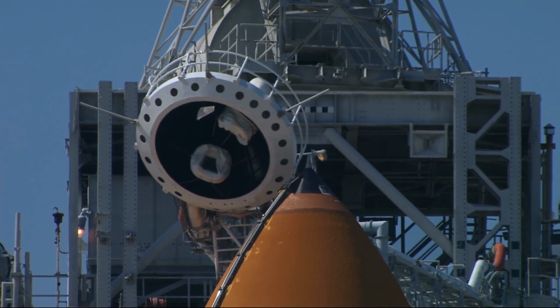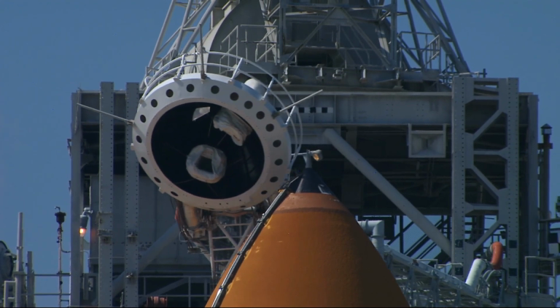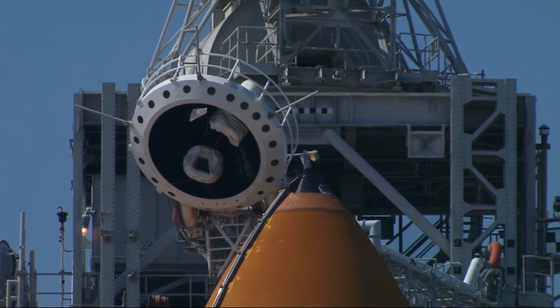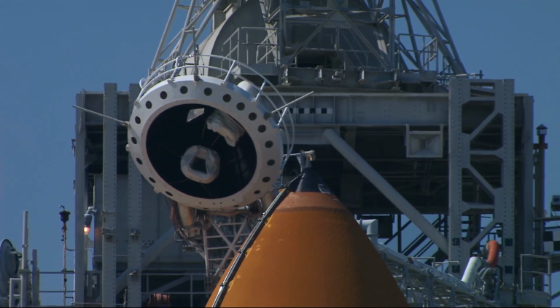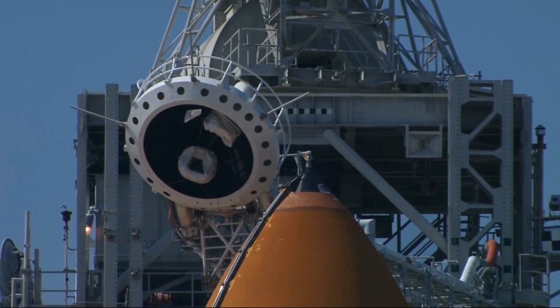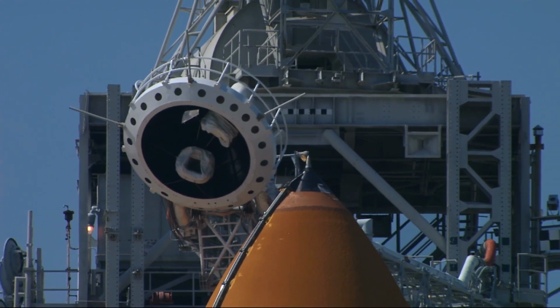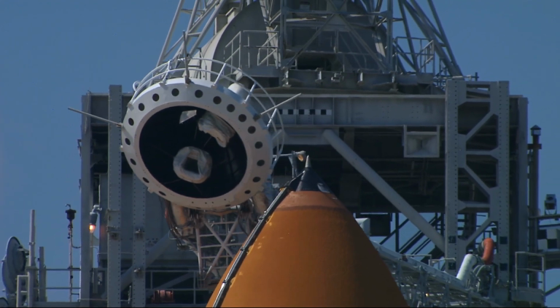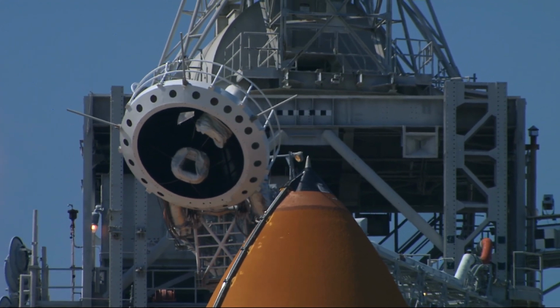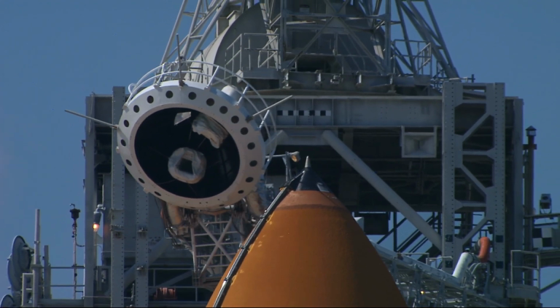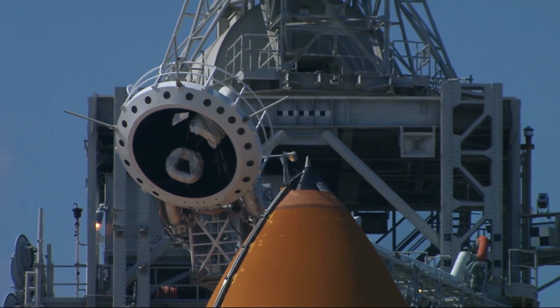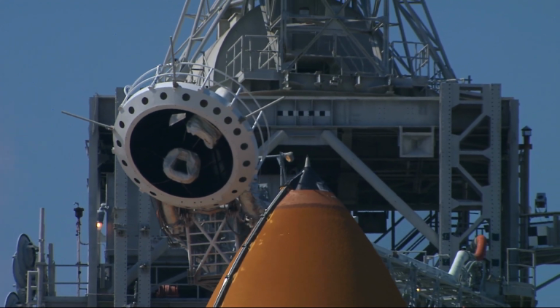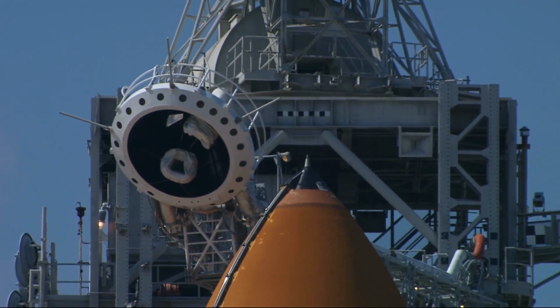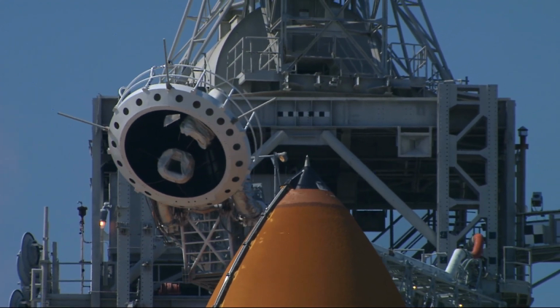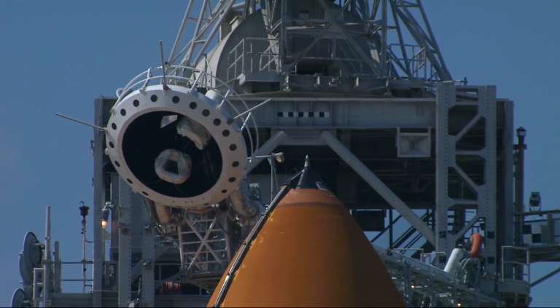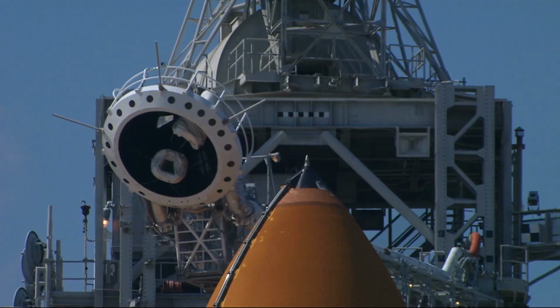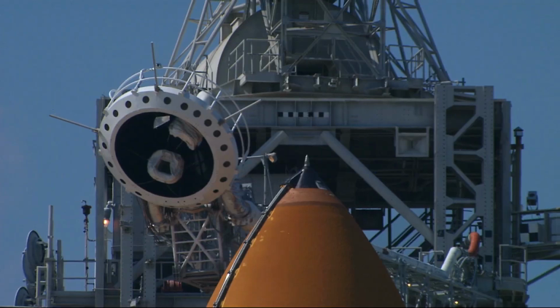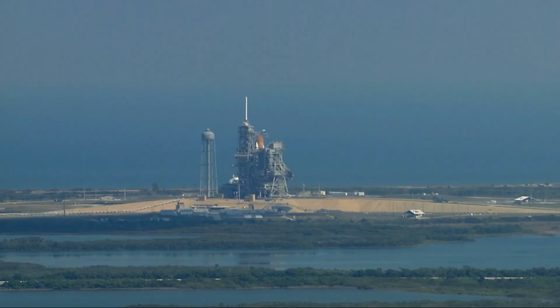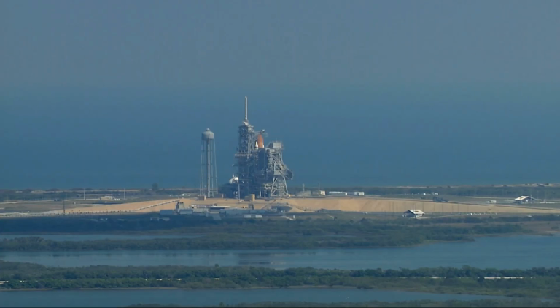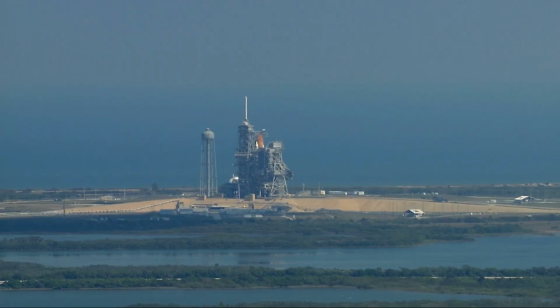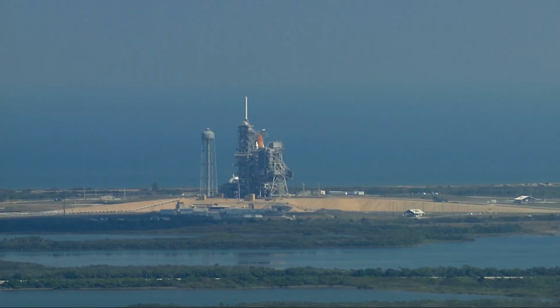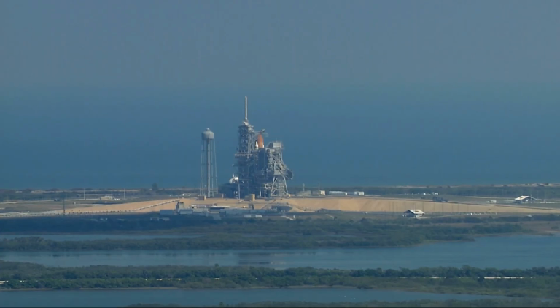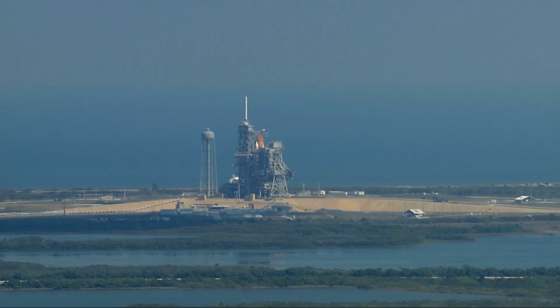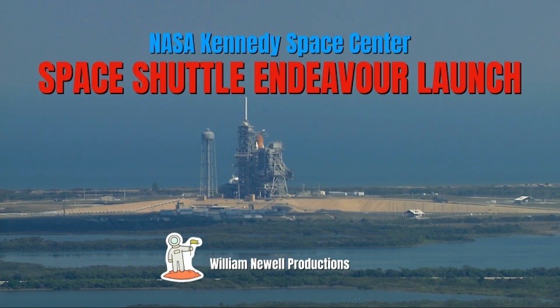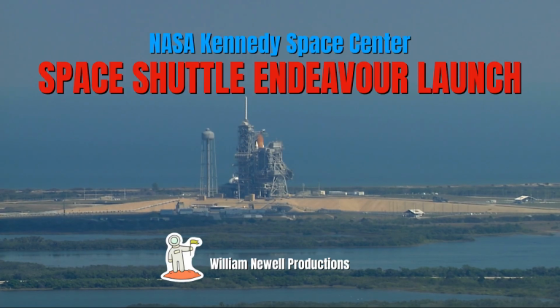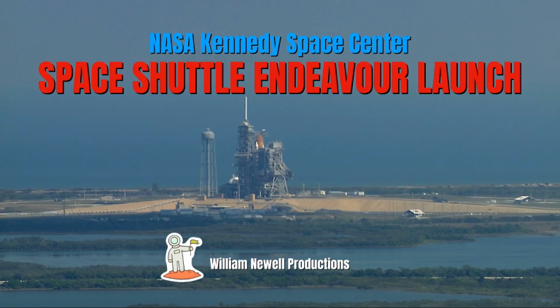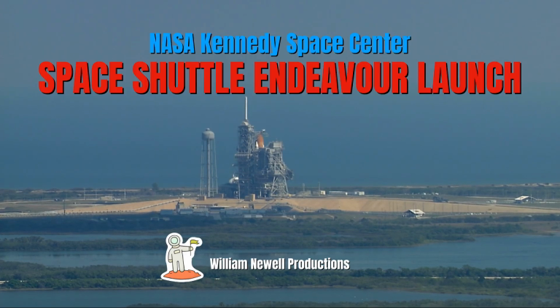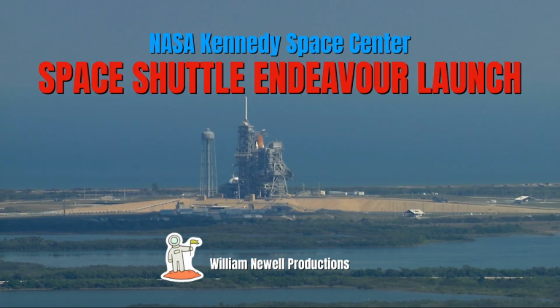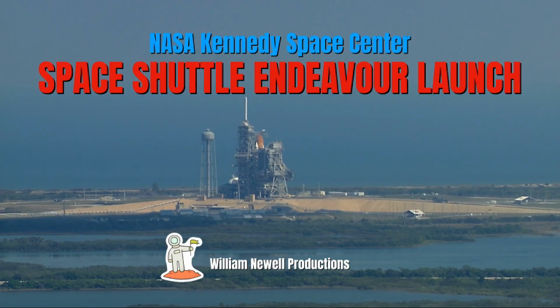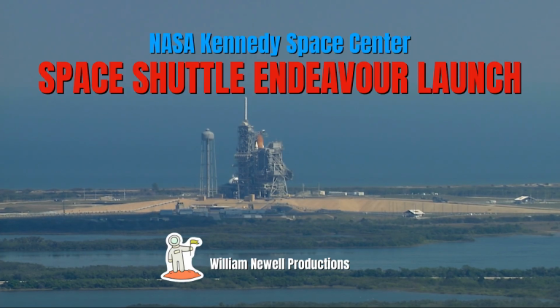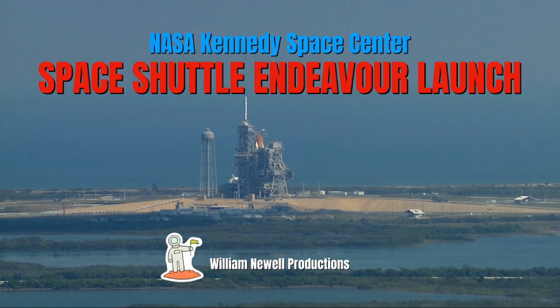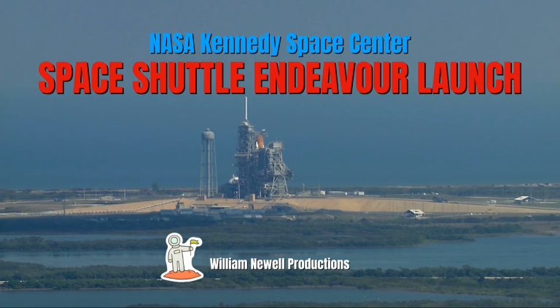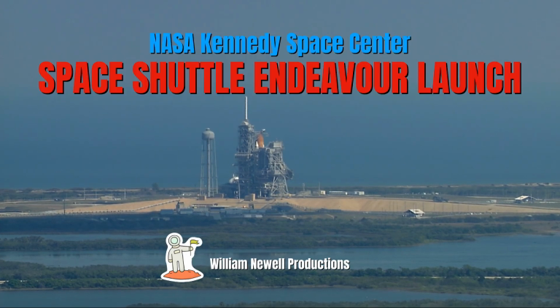Endeavour copies, thanks. T-minus 20 seconds.